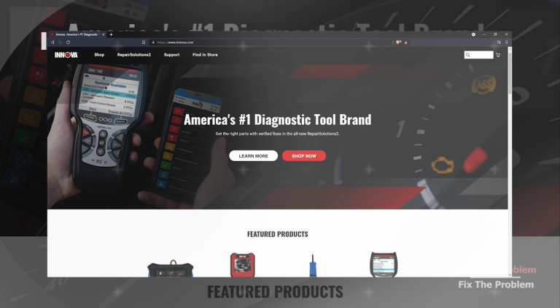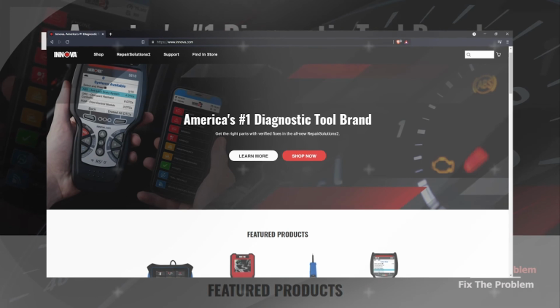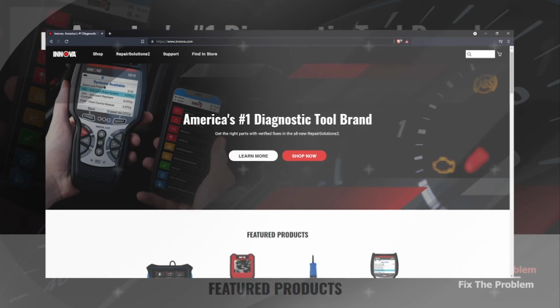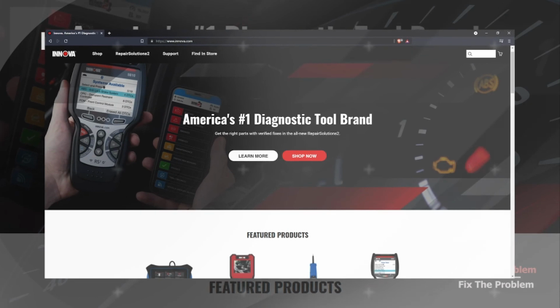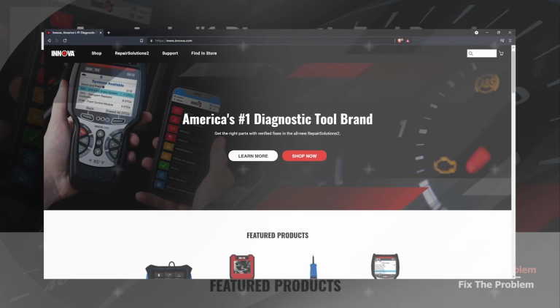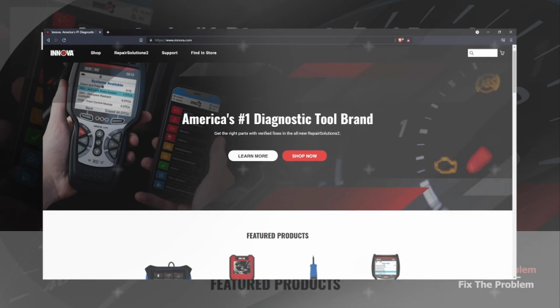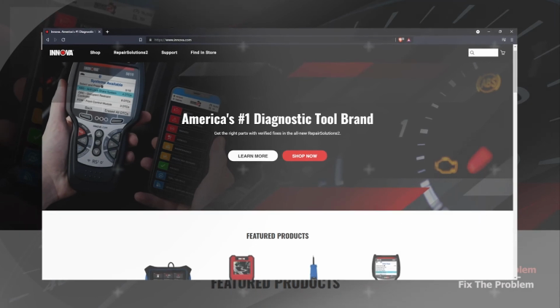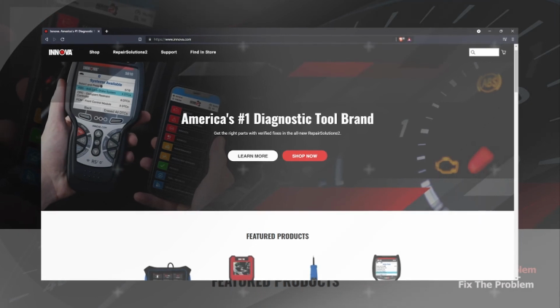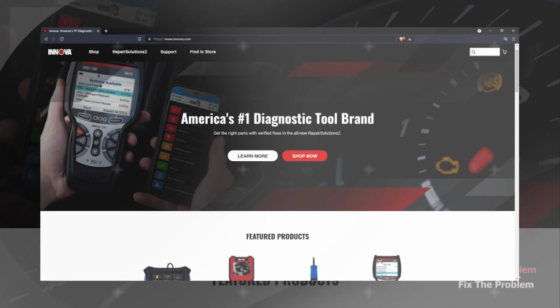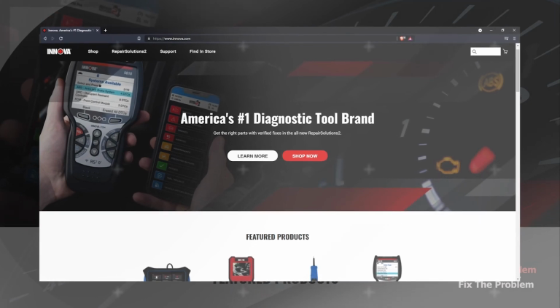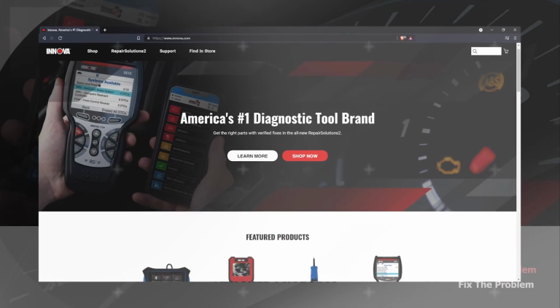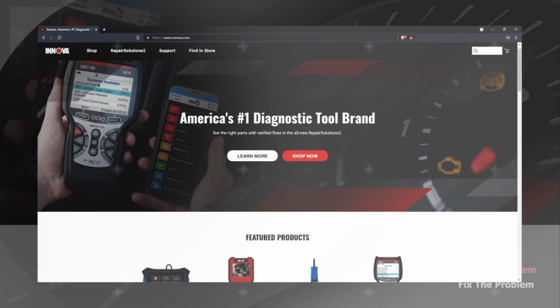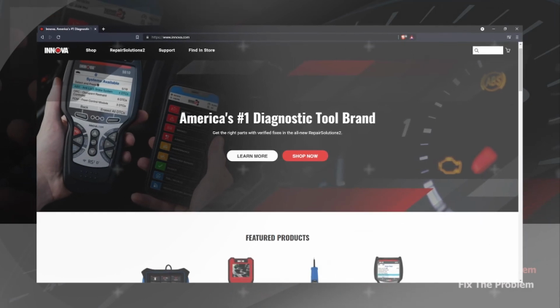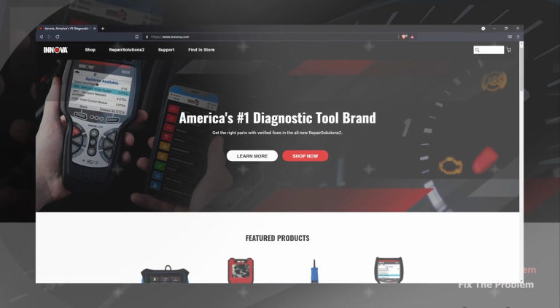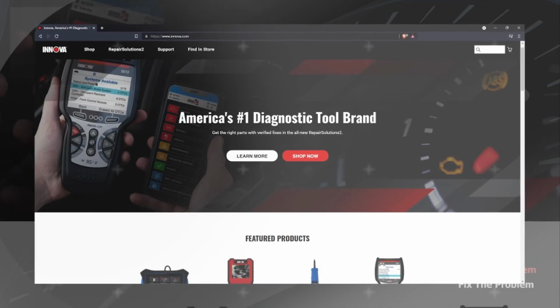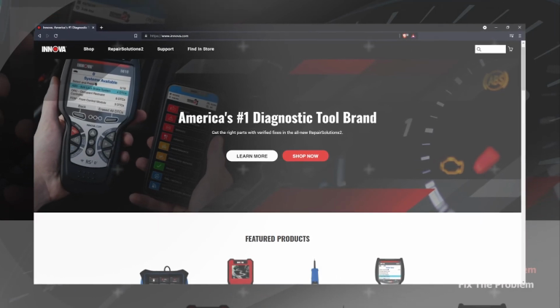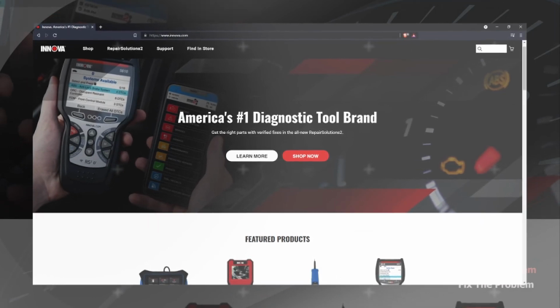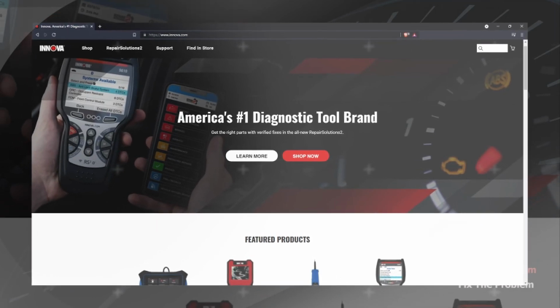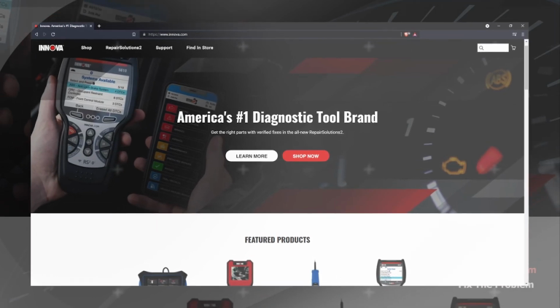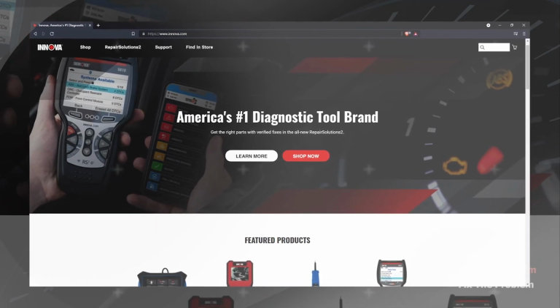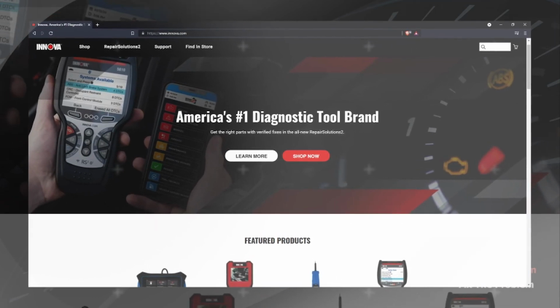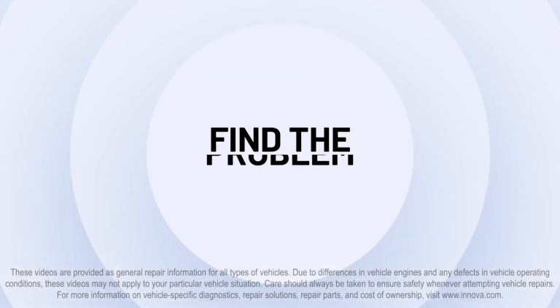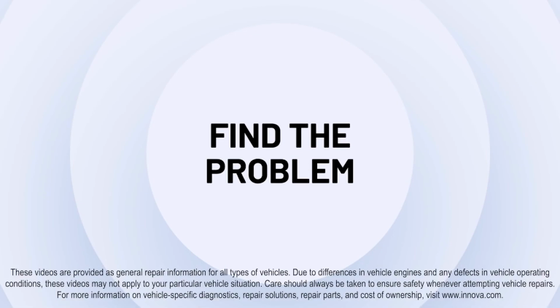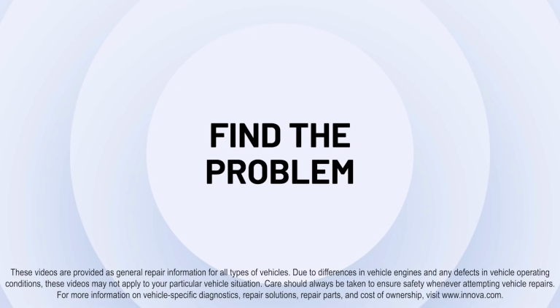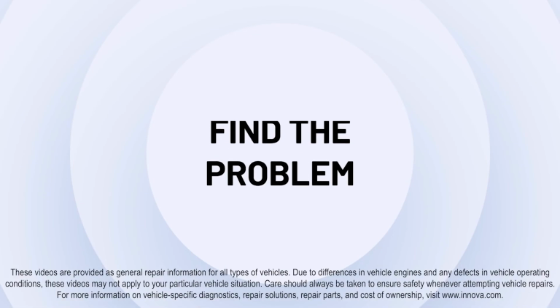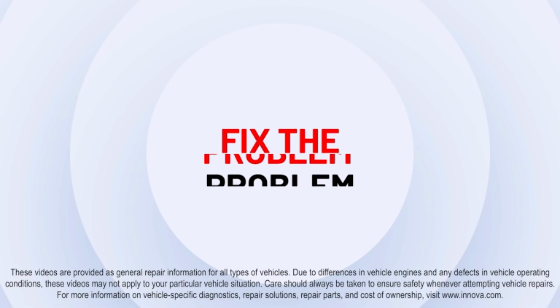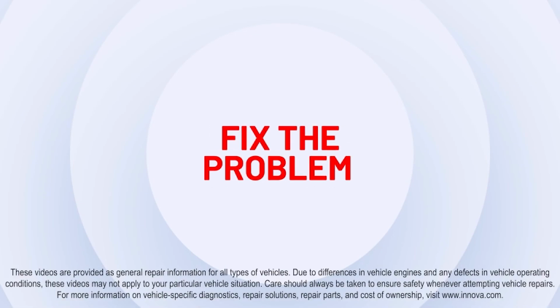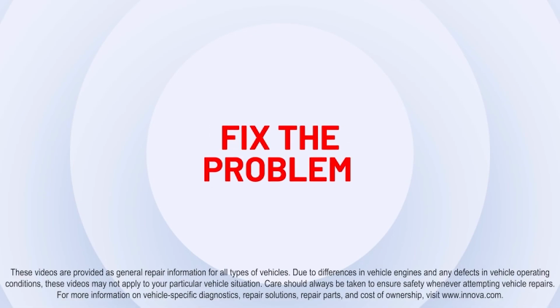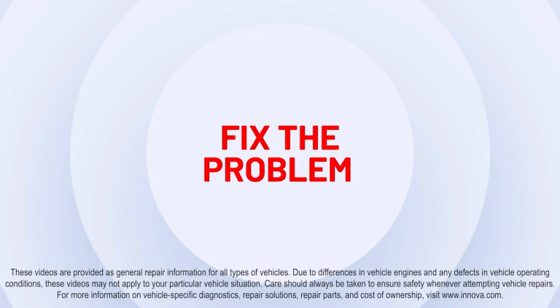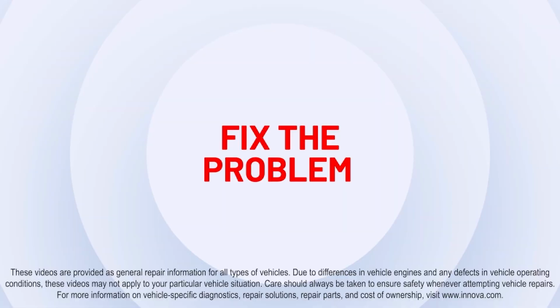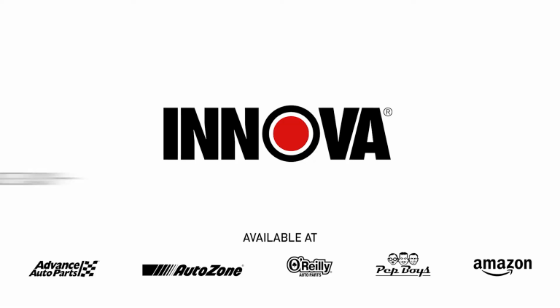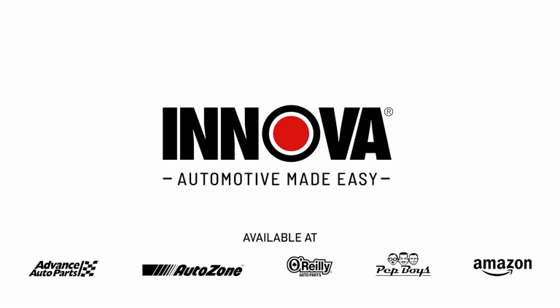For more information, visit Innova.com. Find the problem, fix the problem.